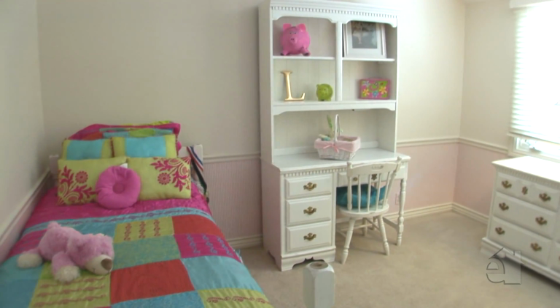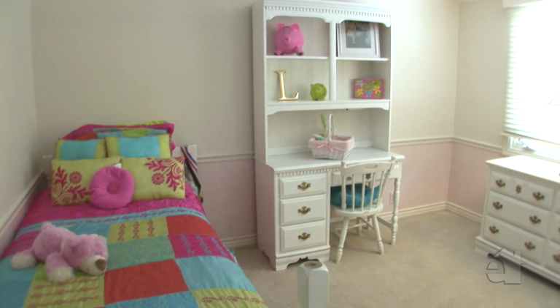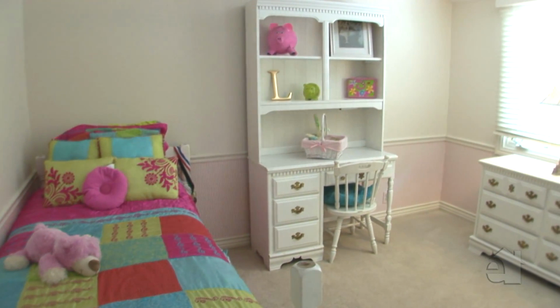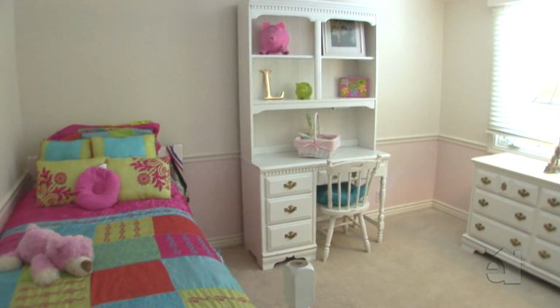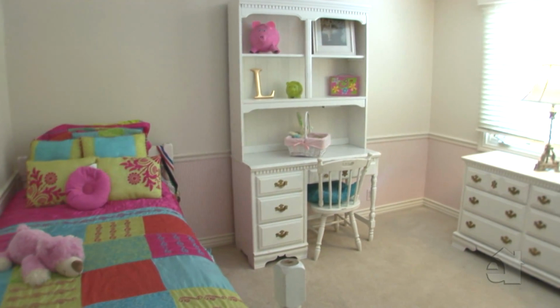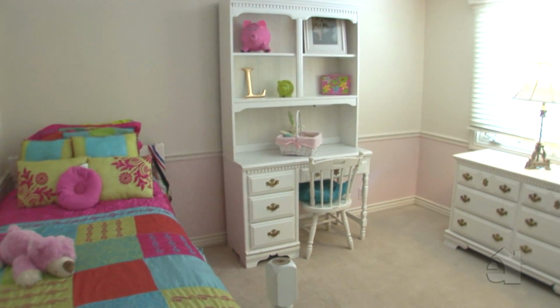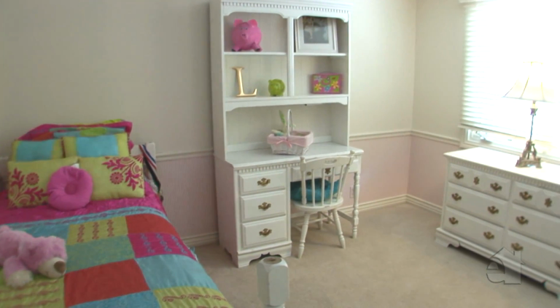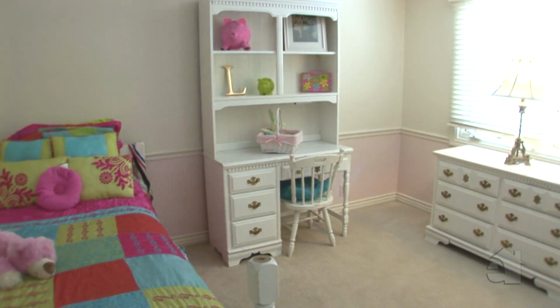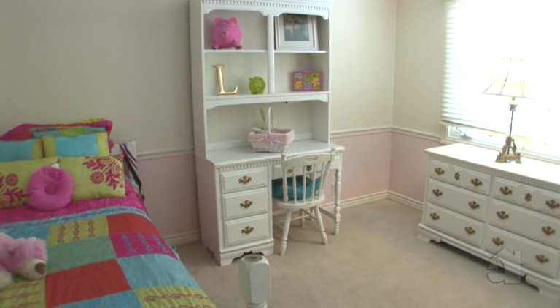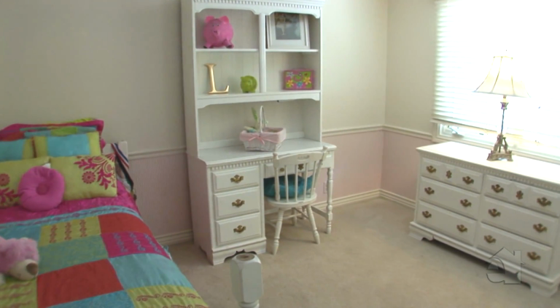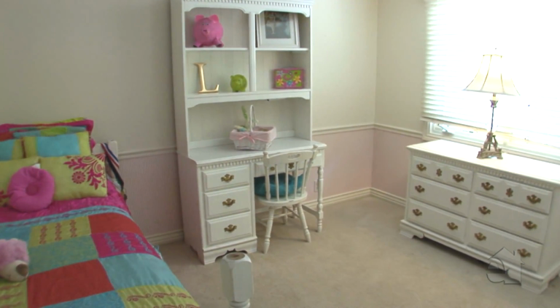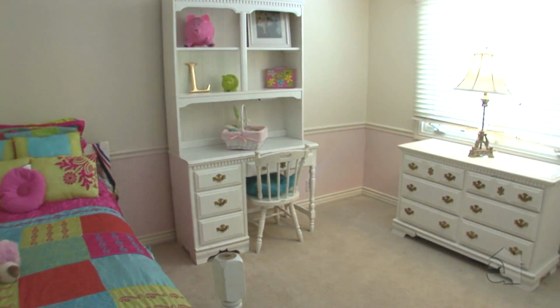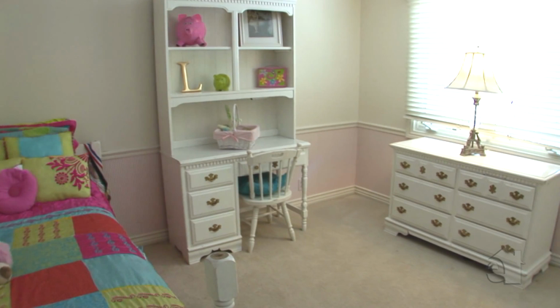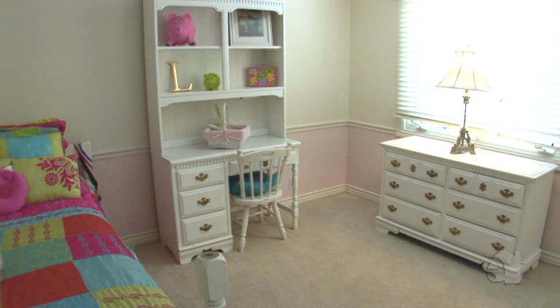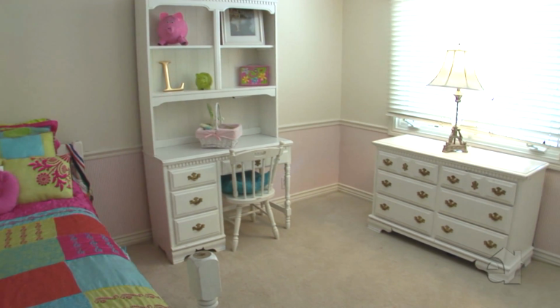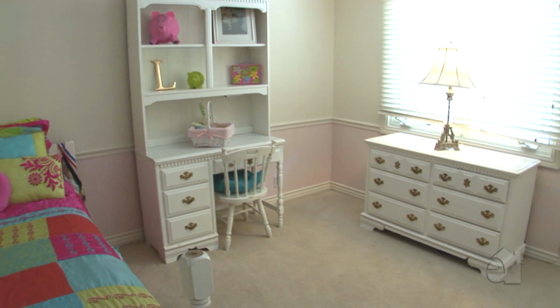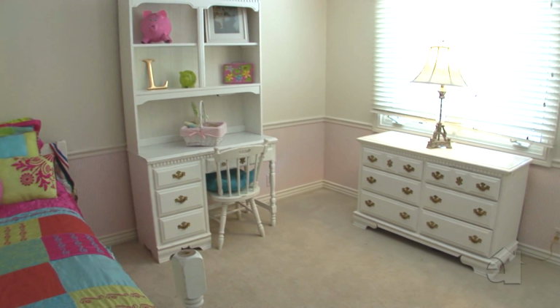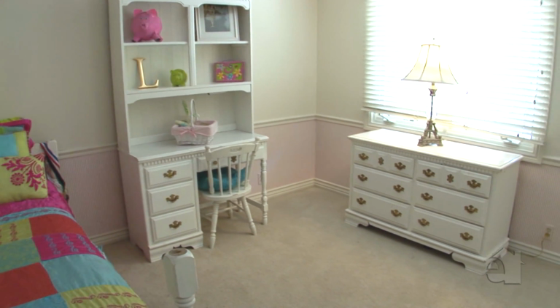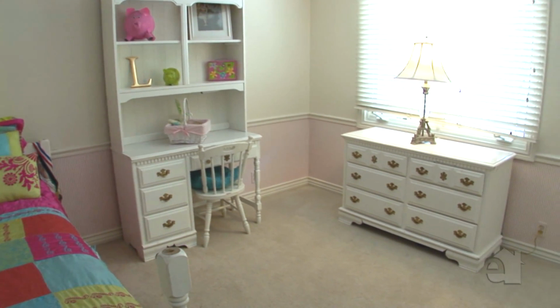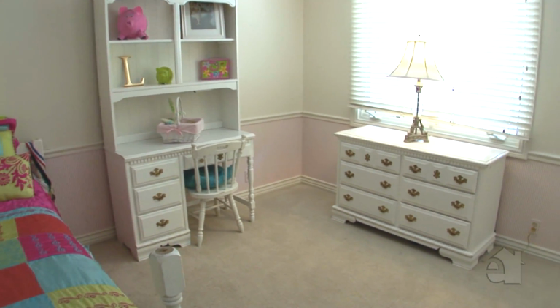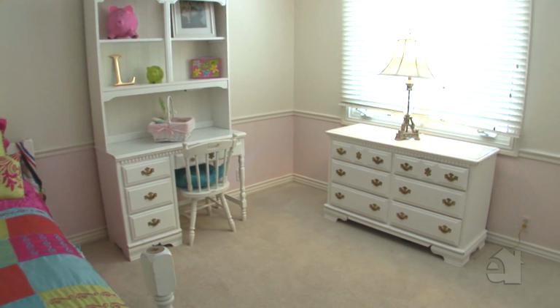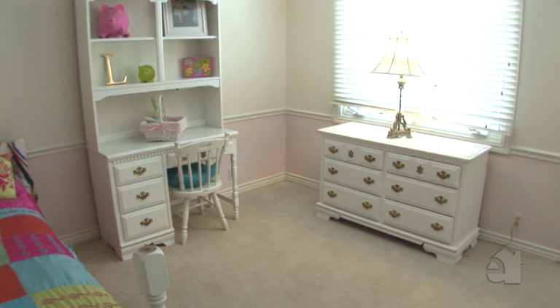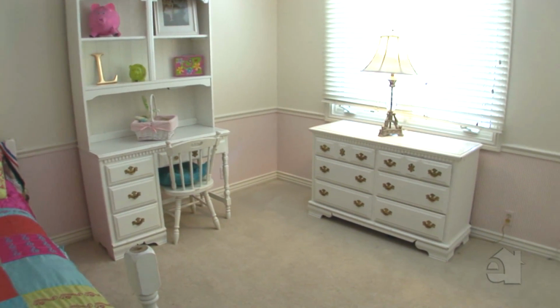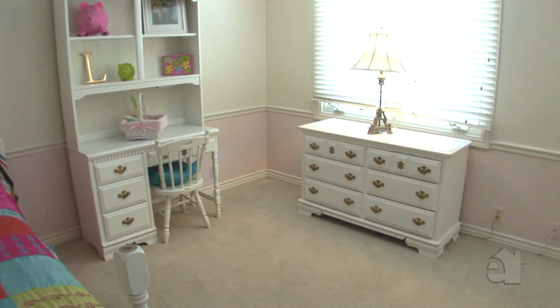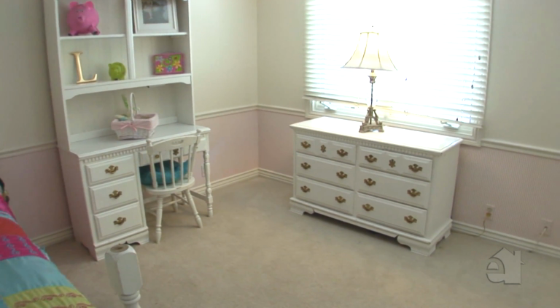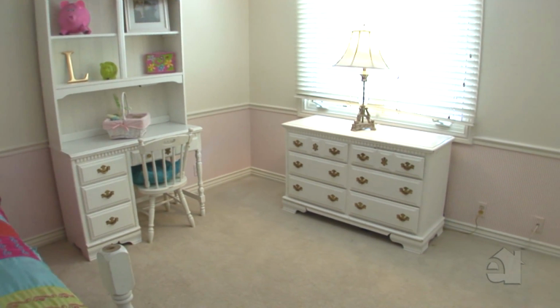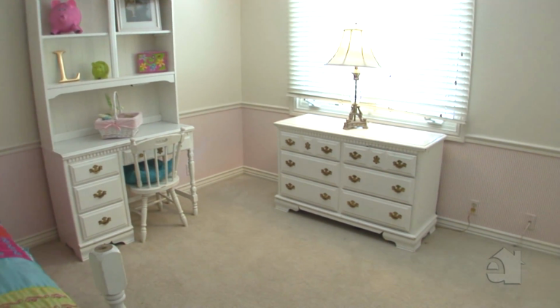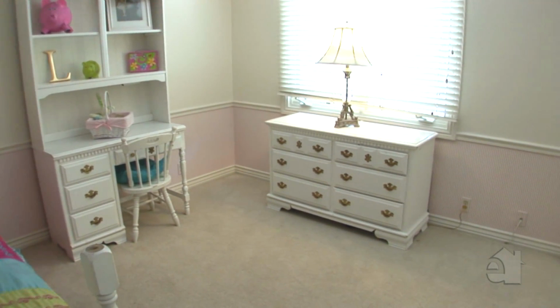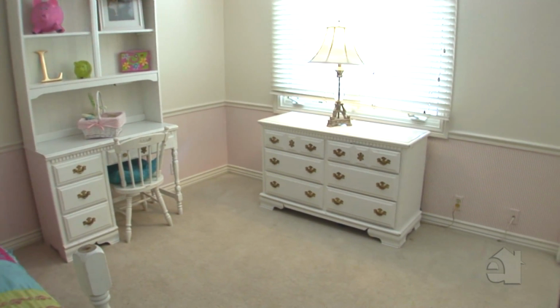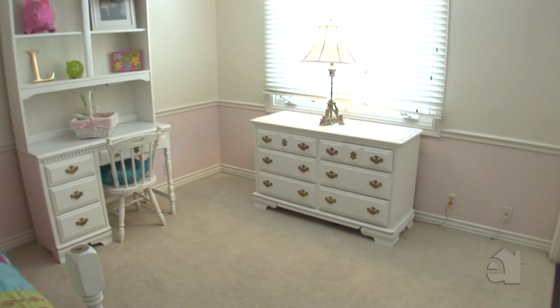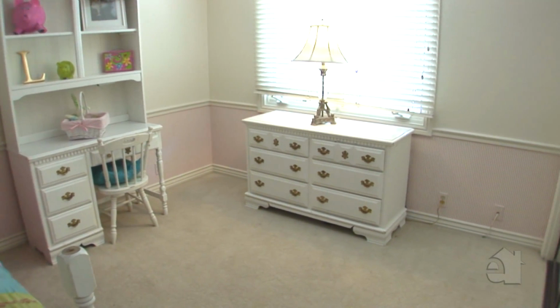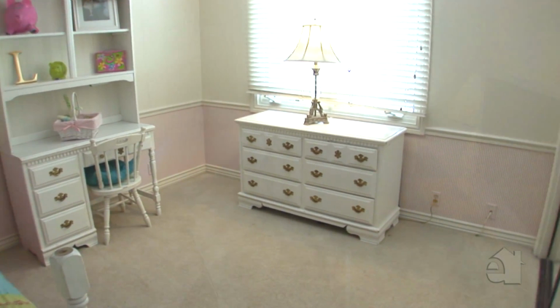This lovely home offers a spacious floor plan and all the amenities you need for comfortable living.